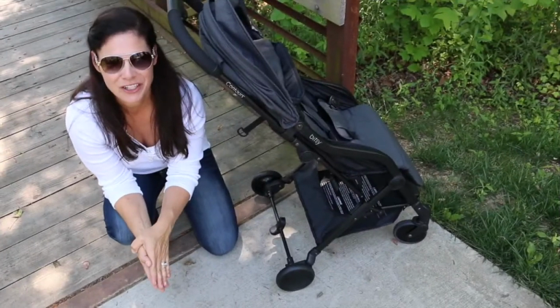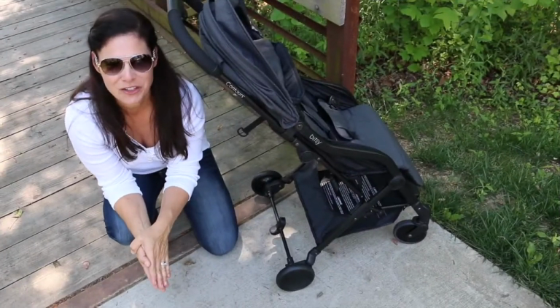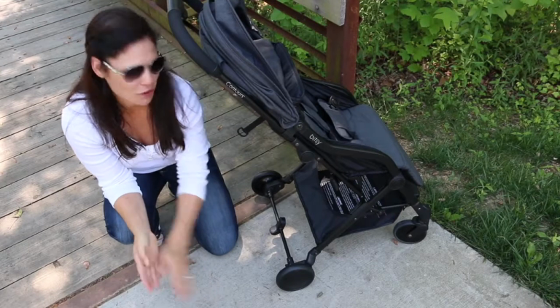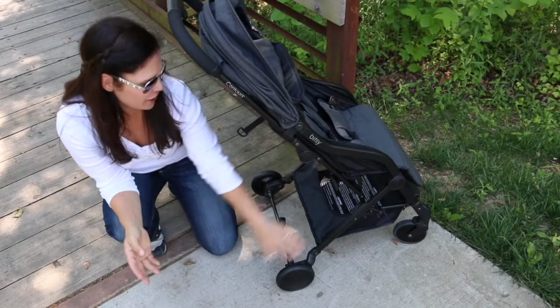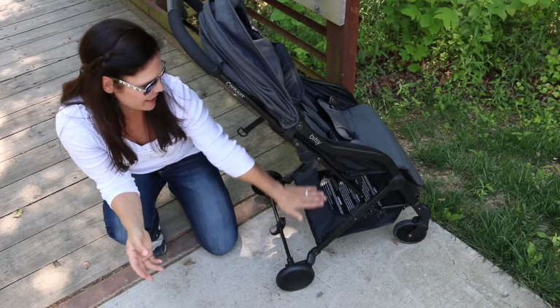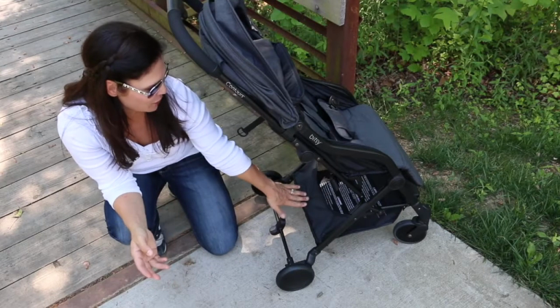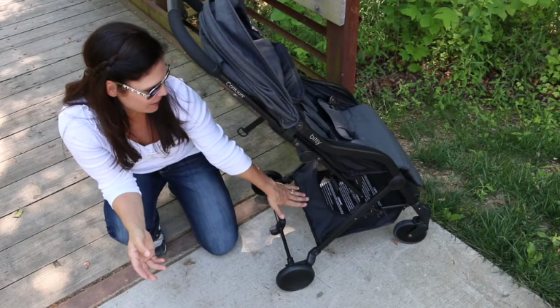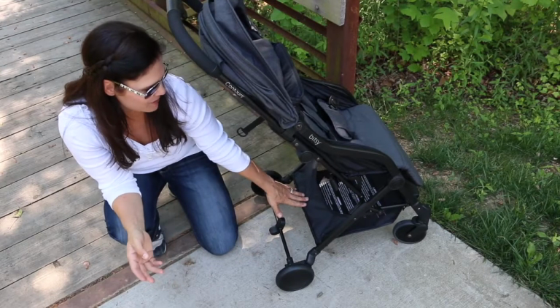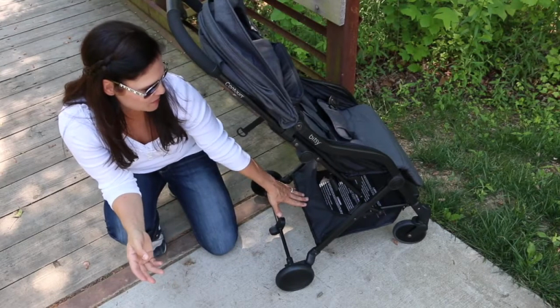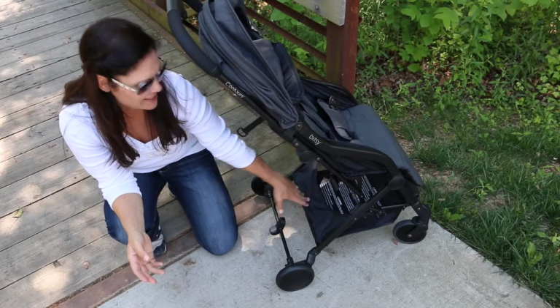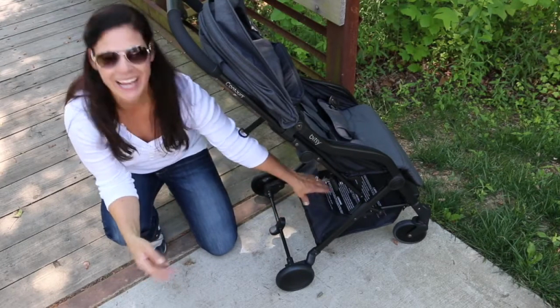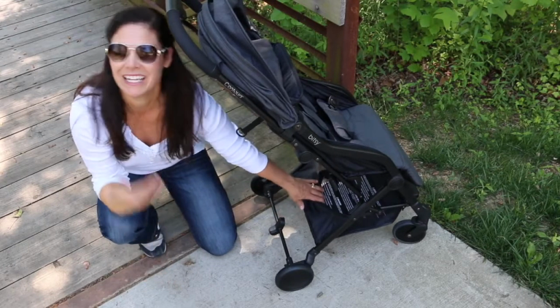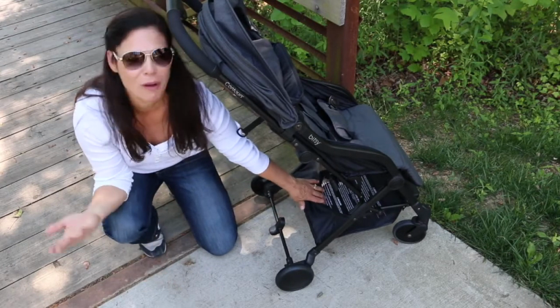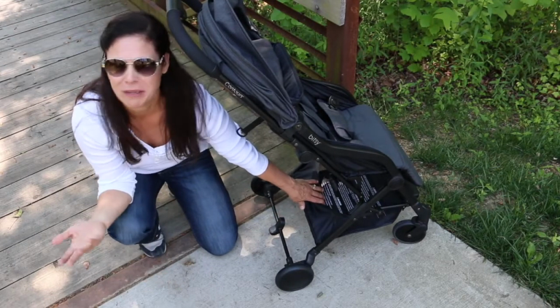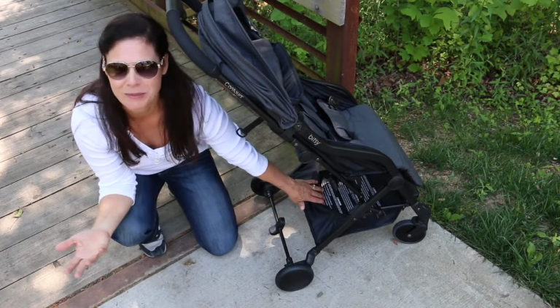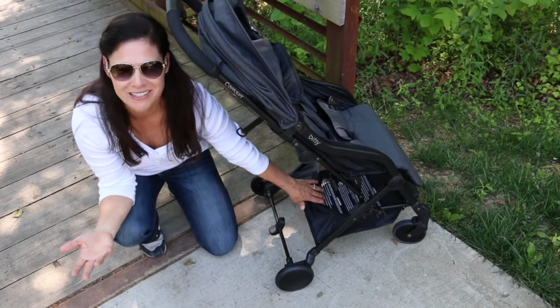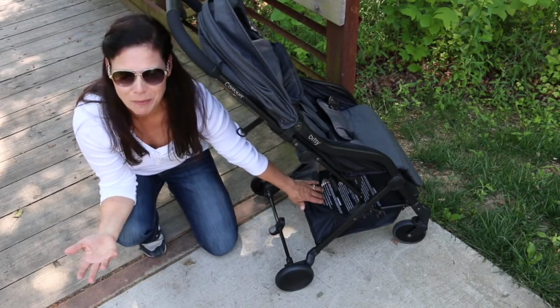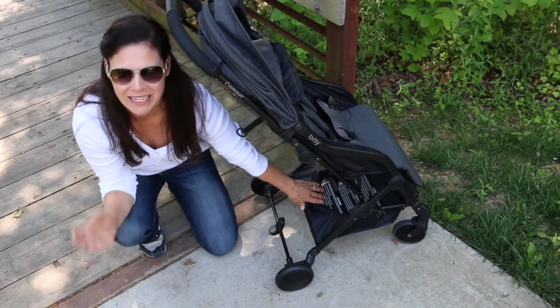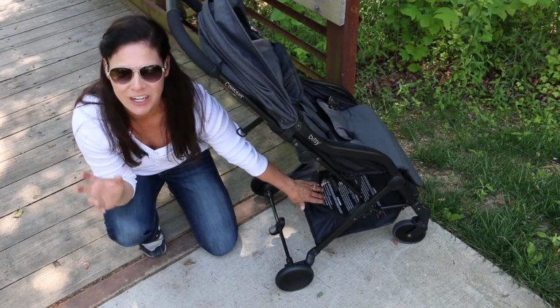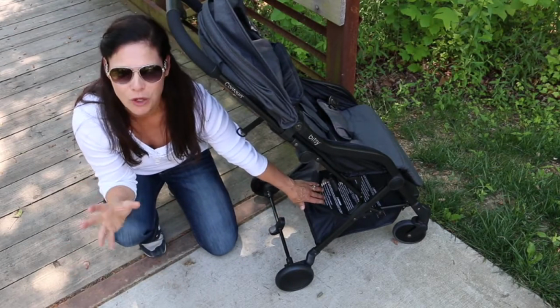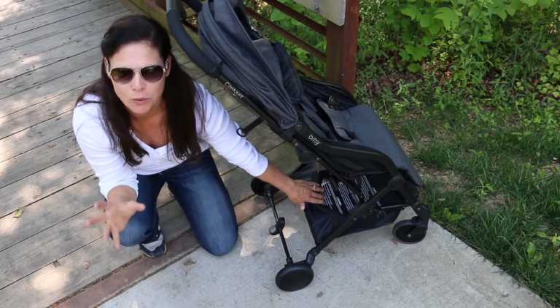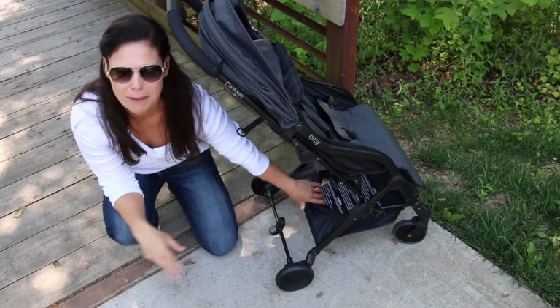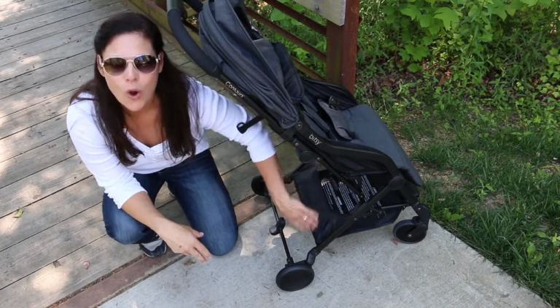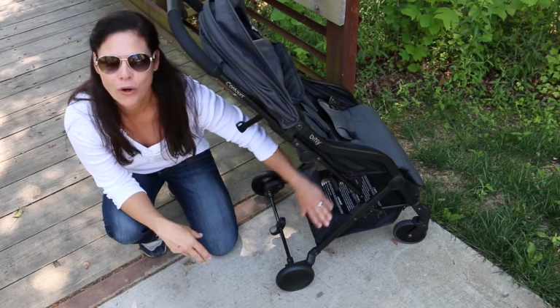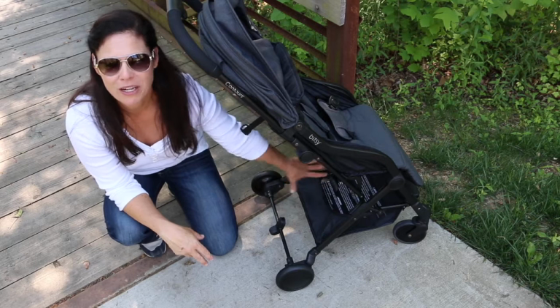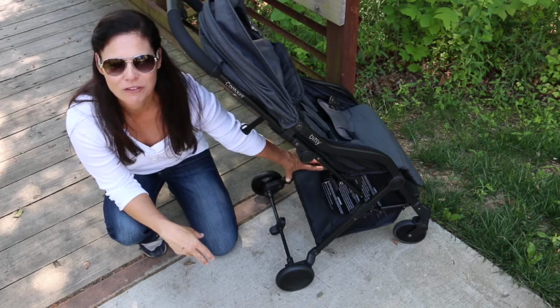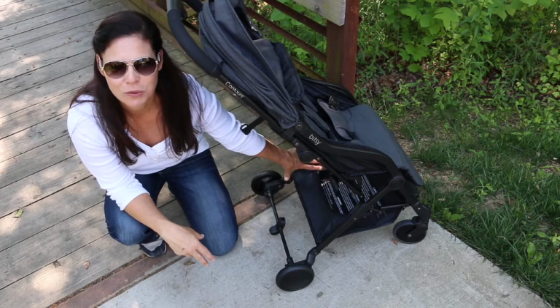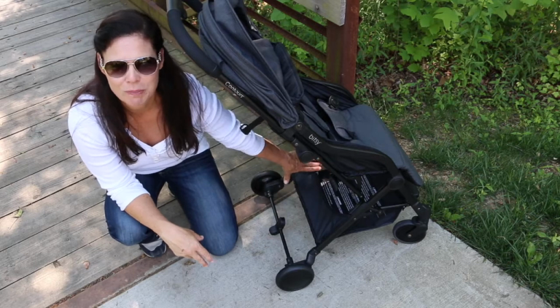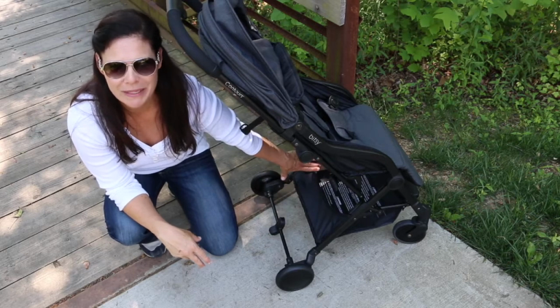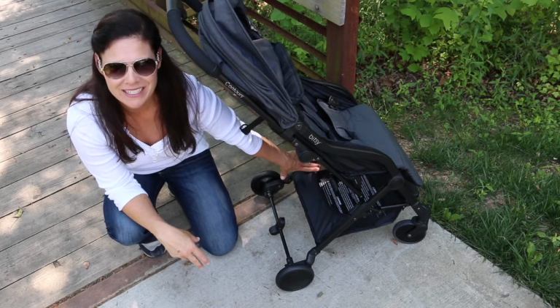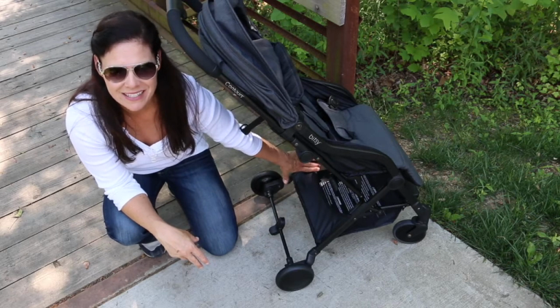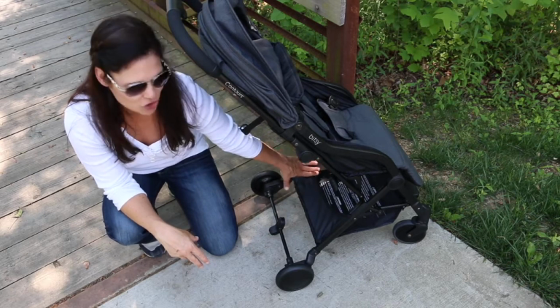Underneath the stroller there is a small to medium sized basket. I can get a small to medium sized diaper bag in there with no problem, or a bunch of loose baby essentials.